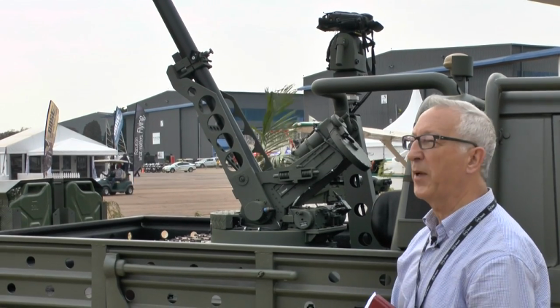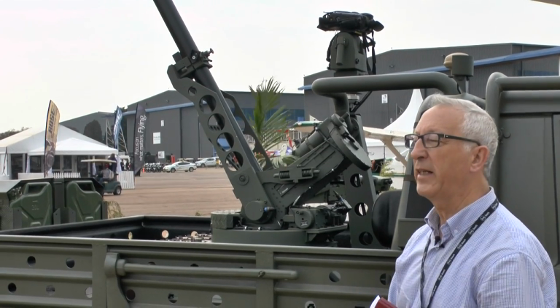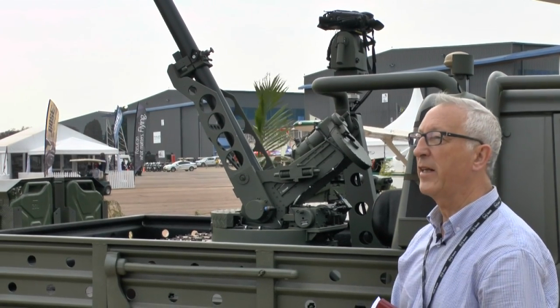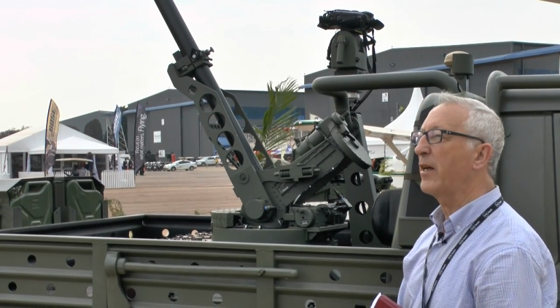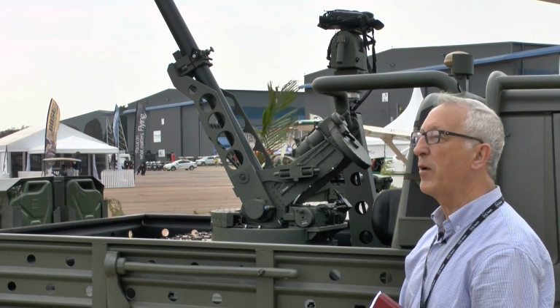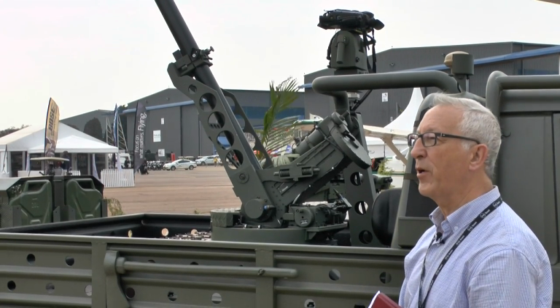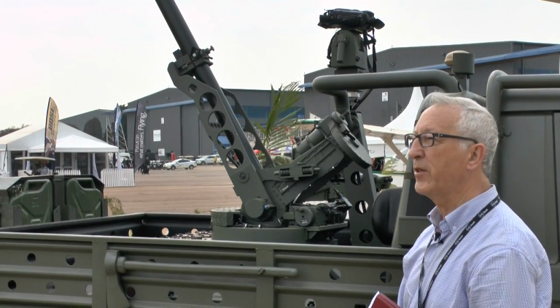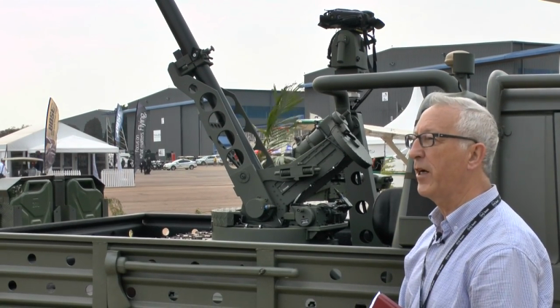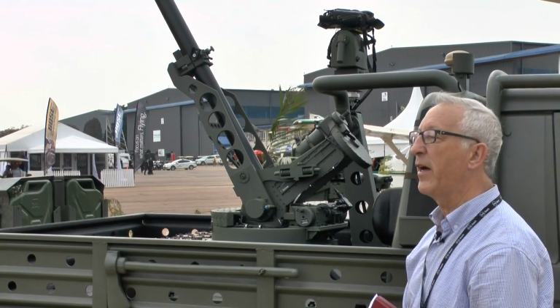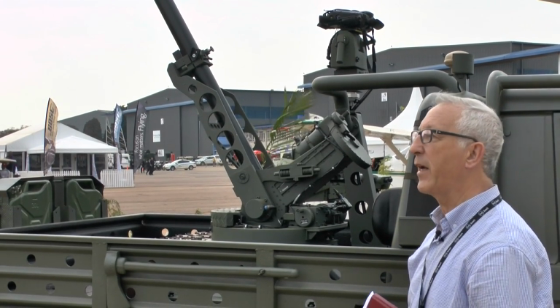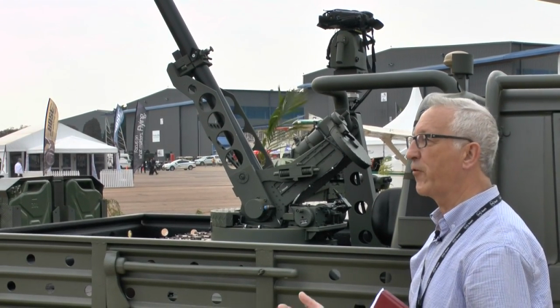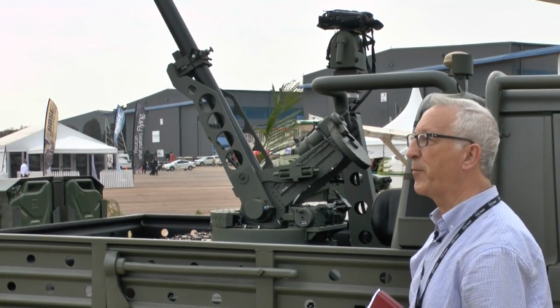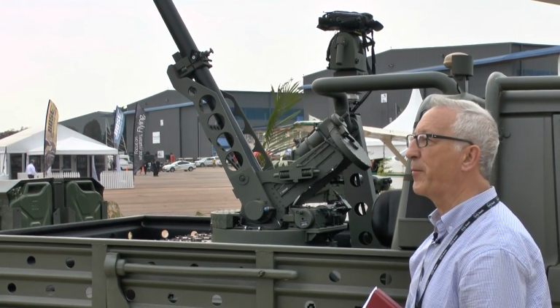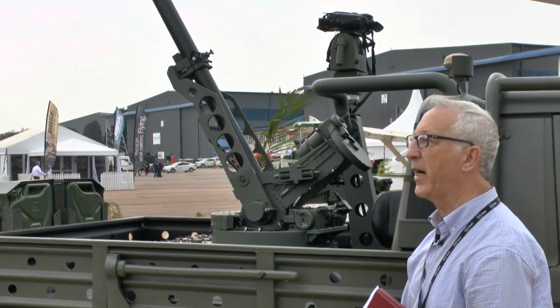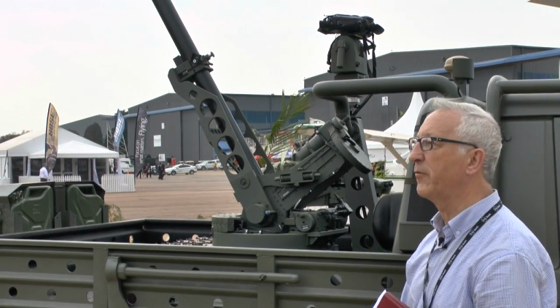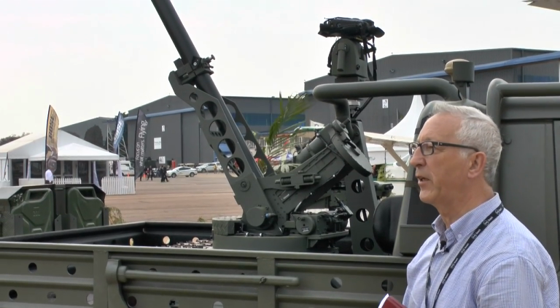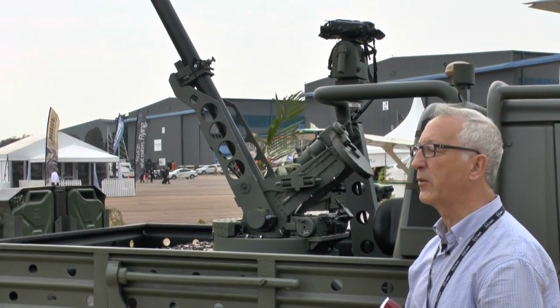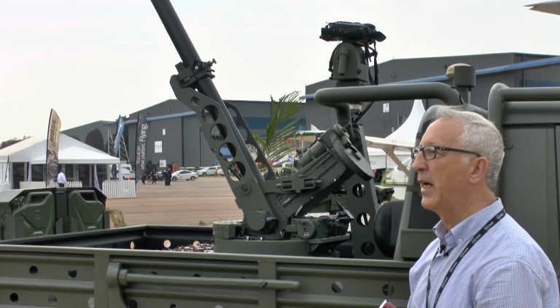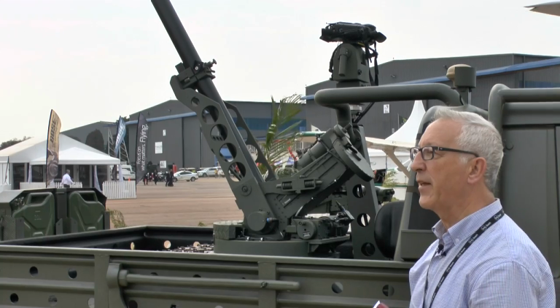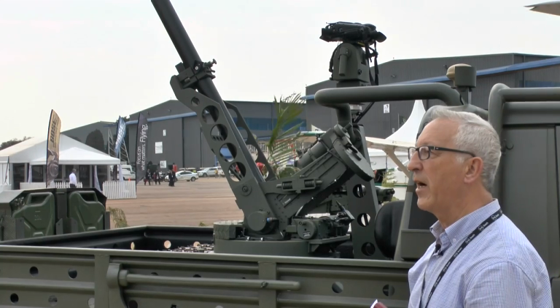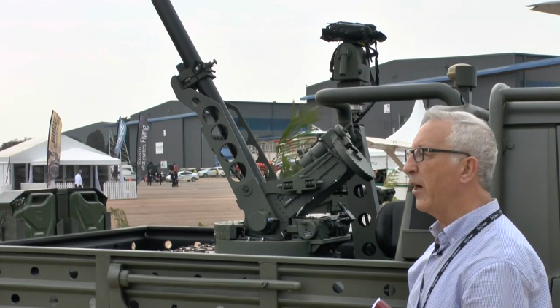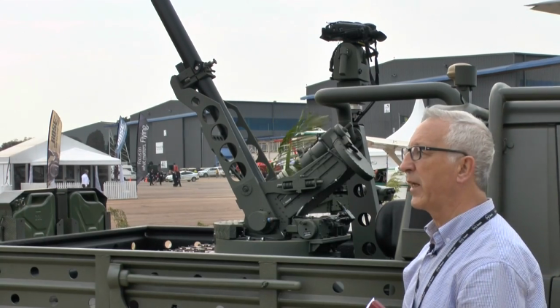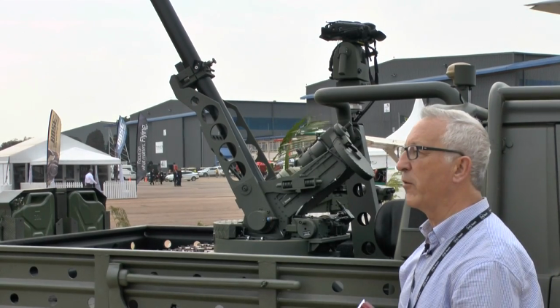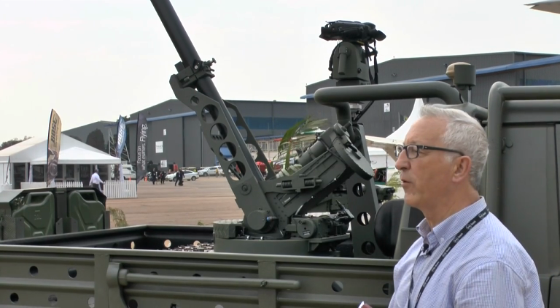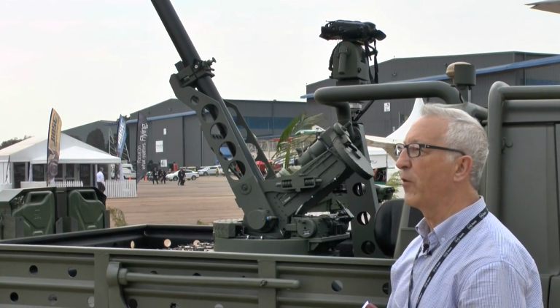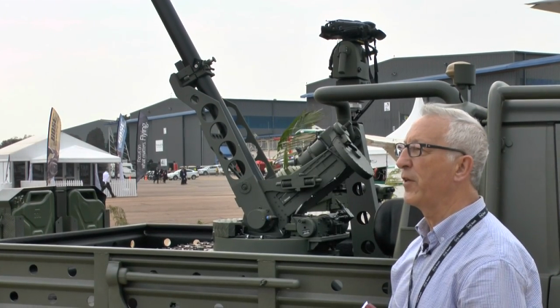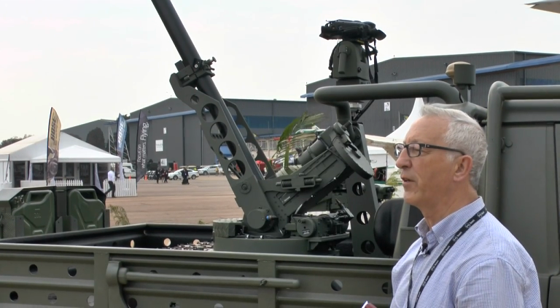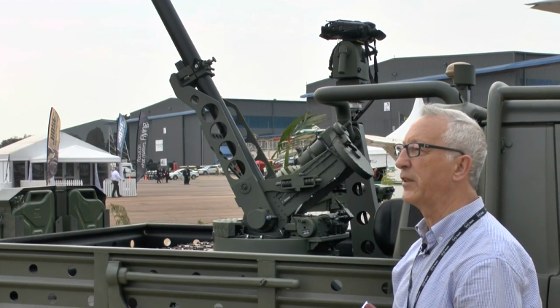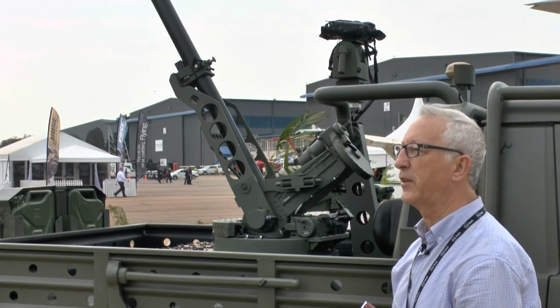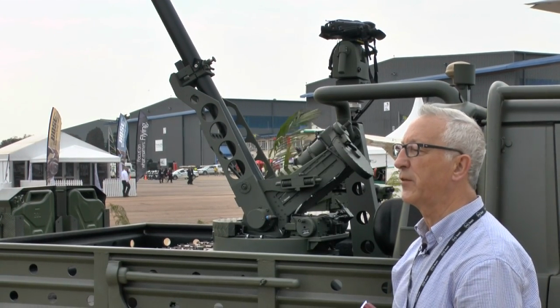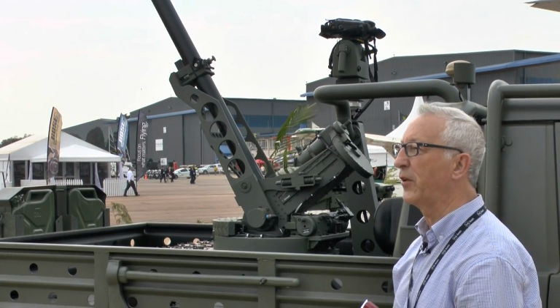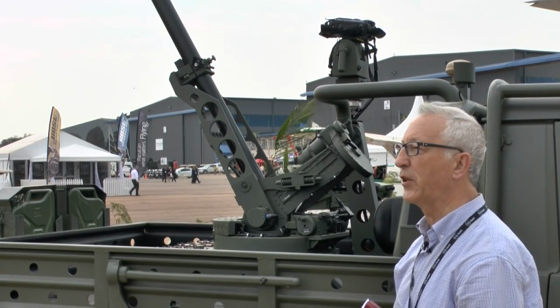The development of this is complete. They have one prototype and three pre-production vehicles, and they hope to get an order for it in the not-too-distant future.